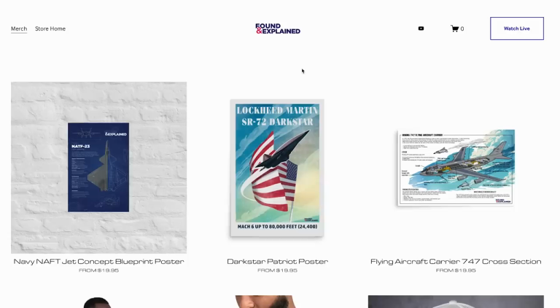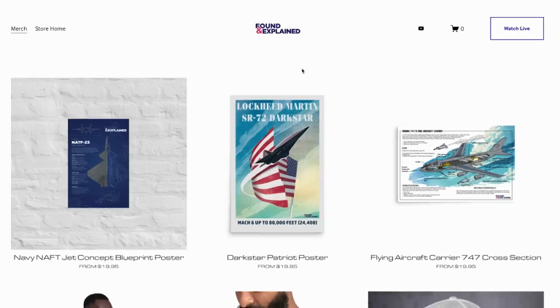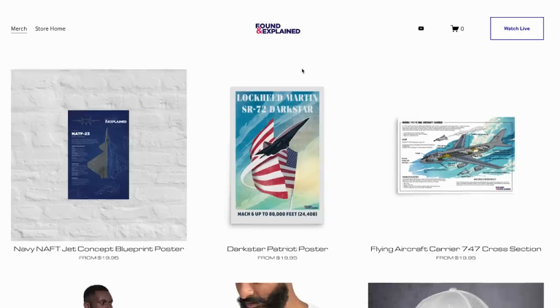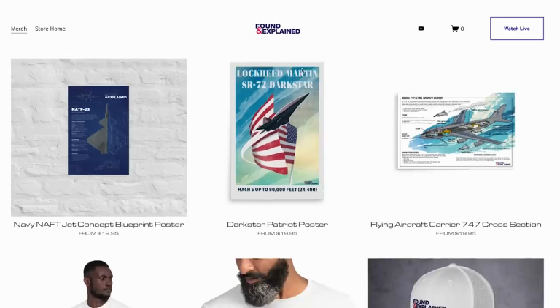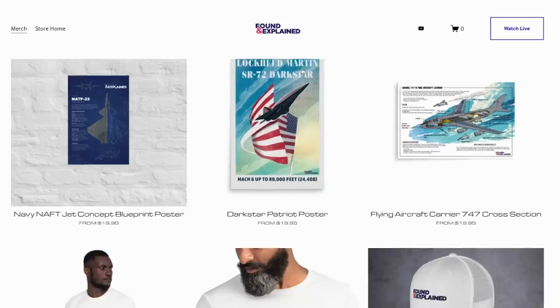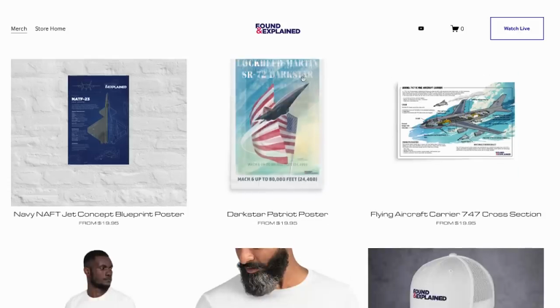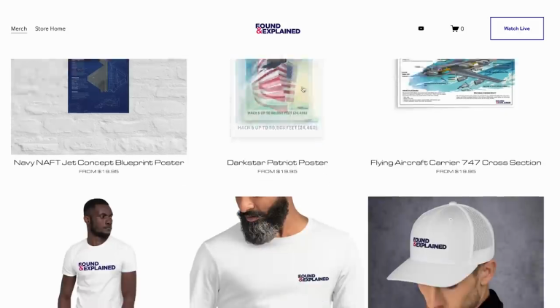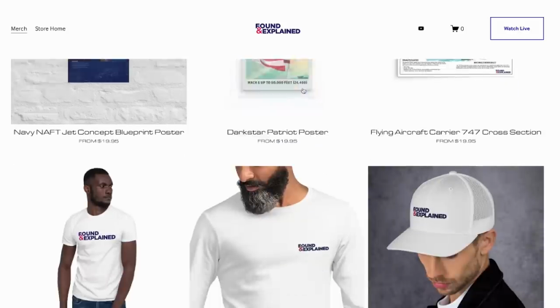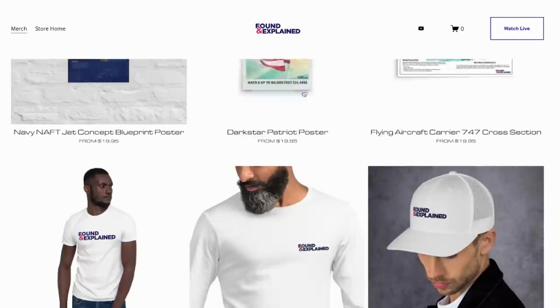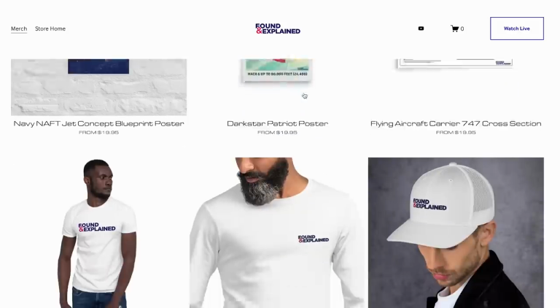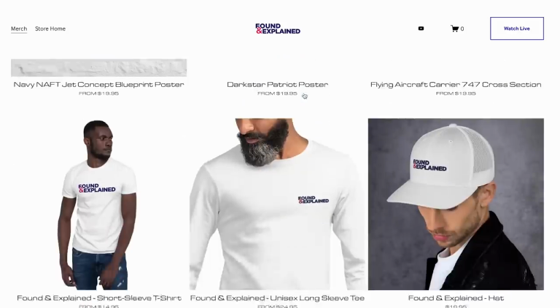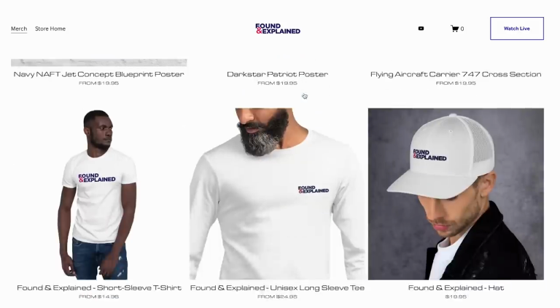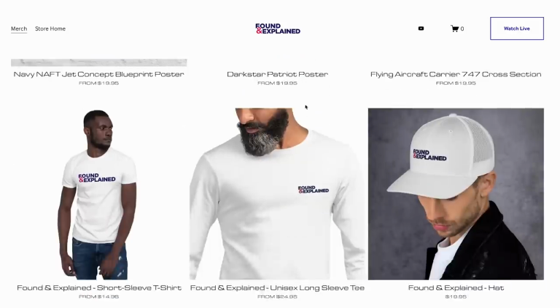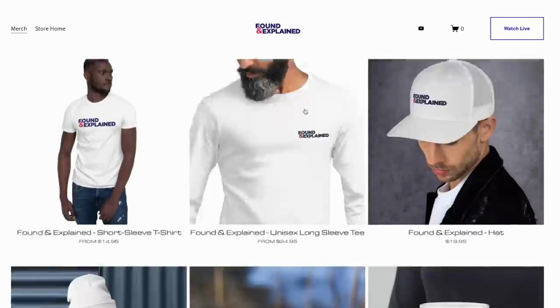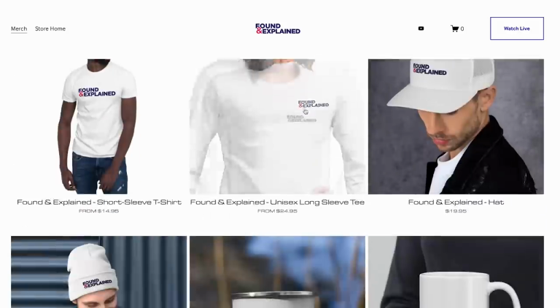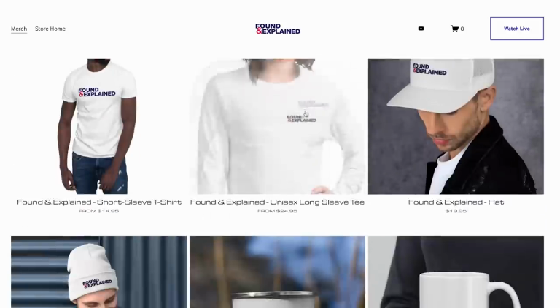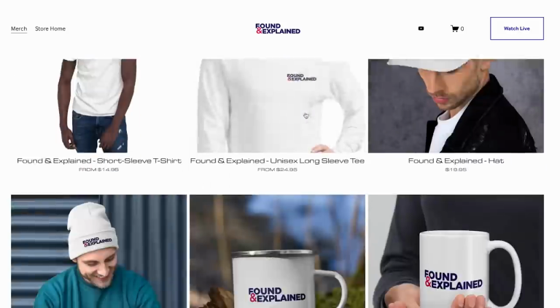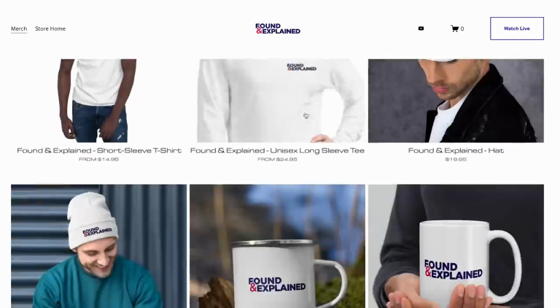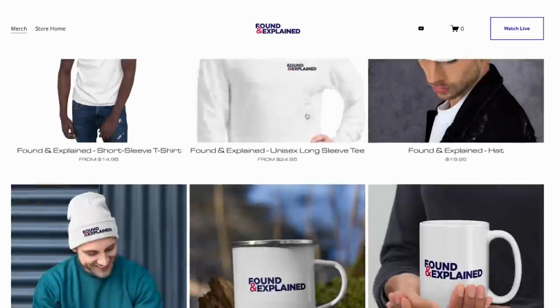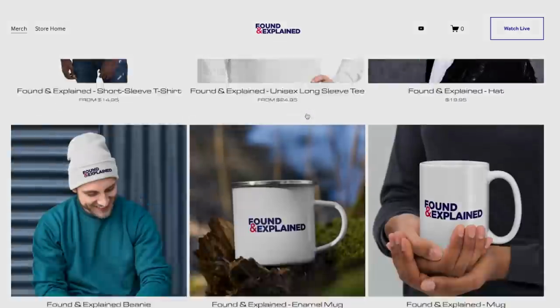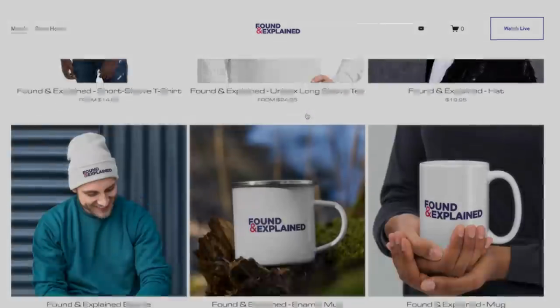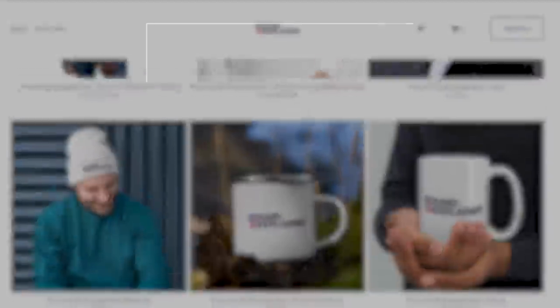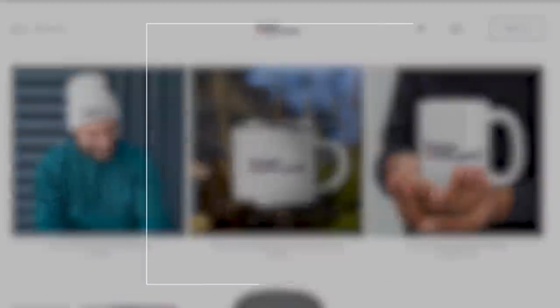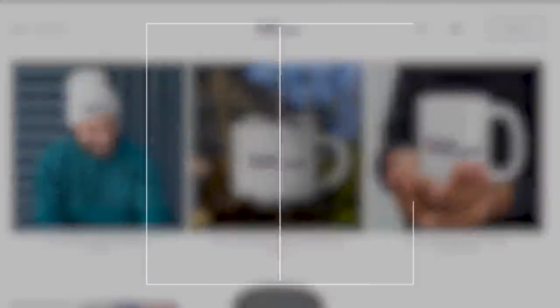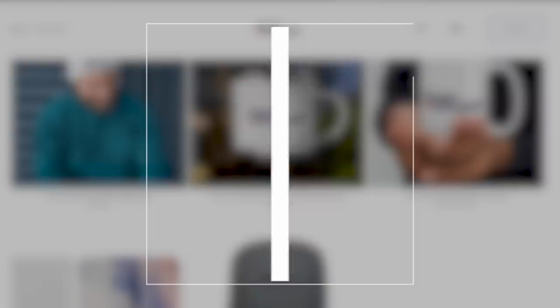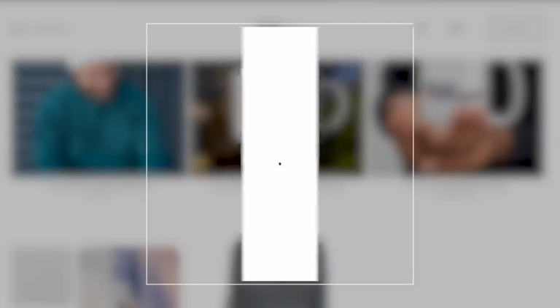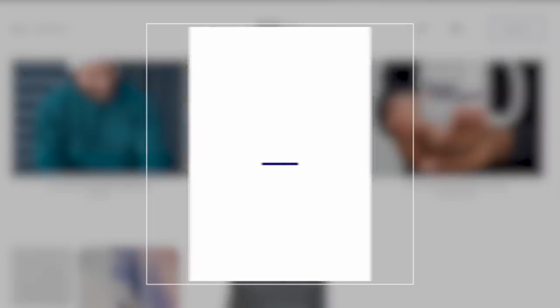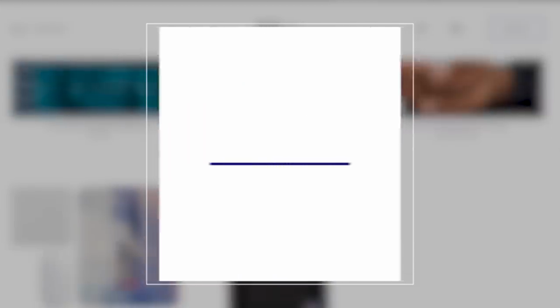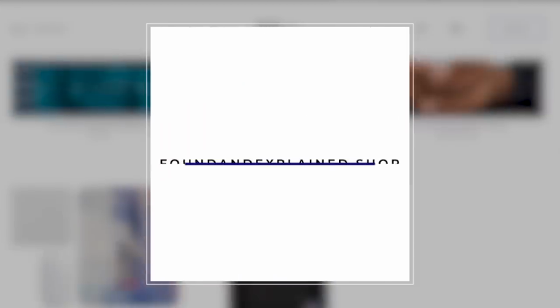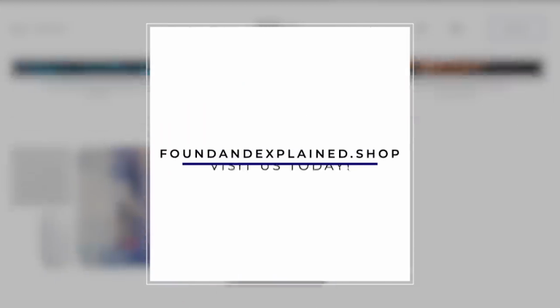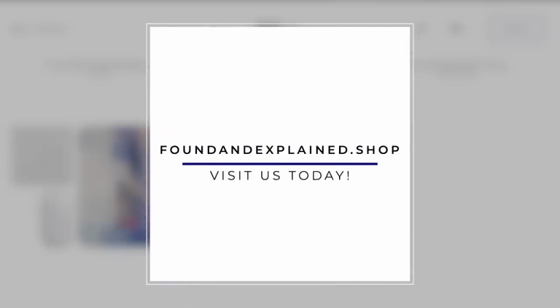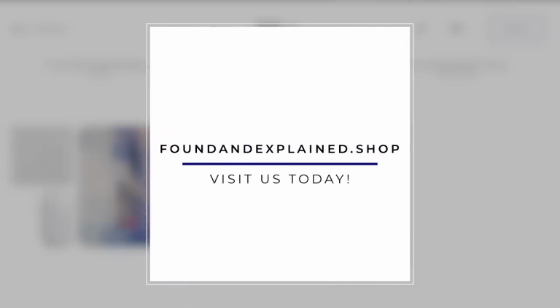Don't forget that we have an online merch store. Every week, new items. Found and Explained dot shop.